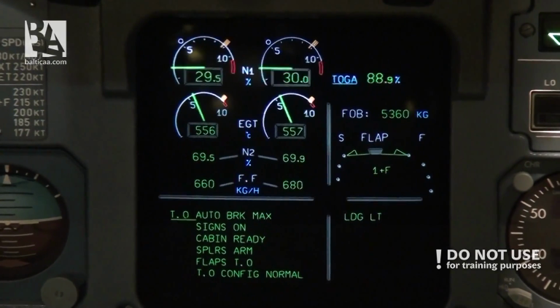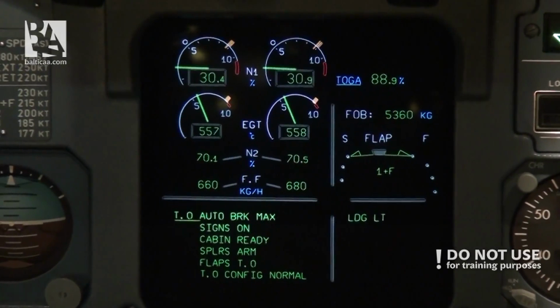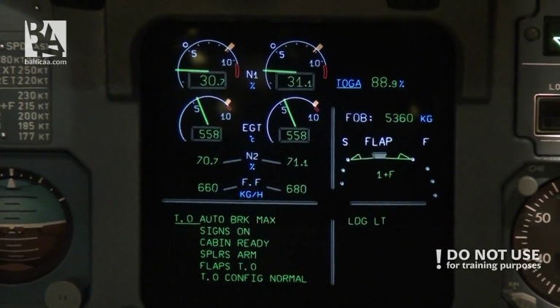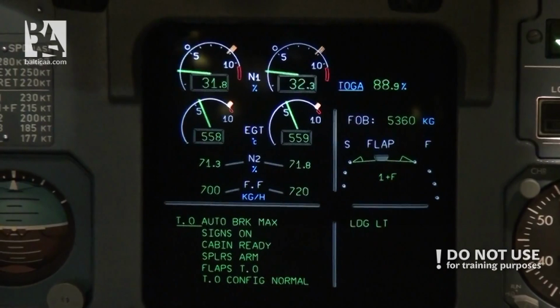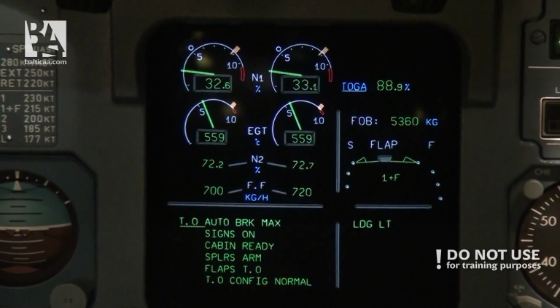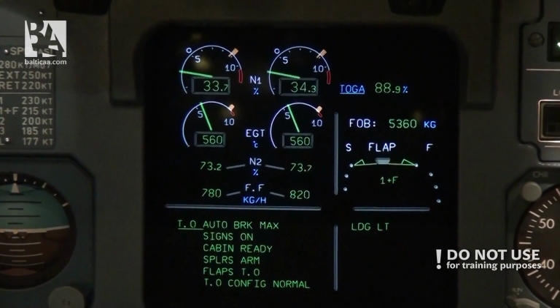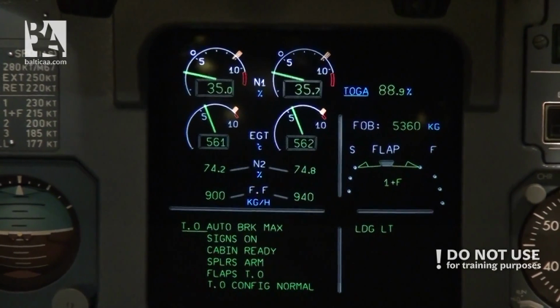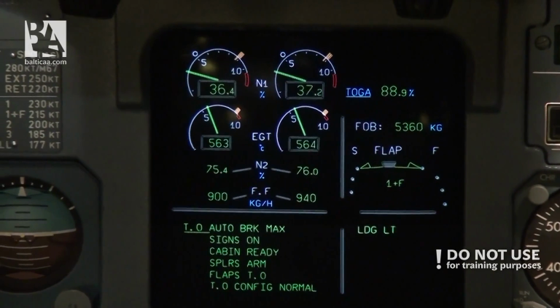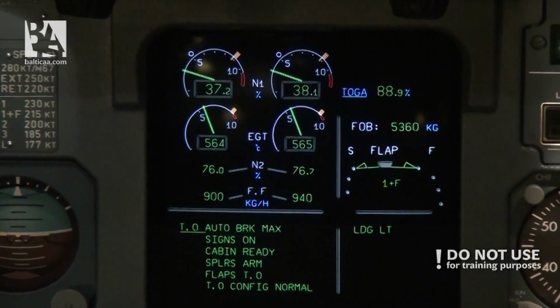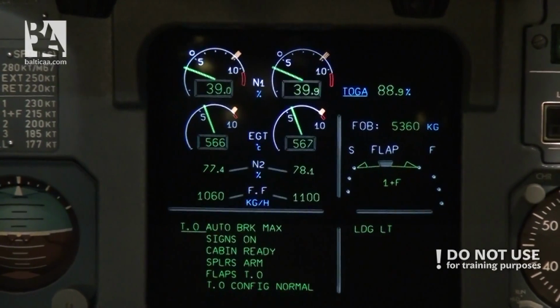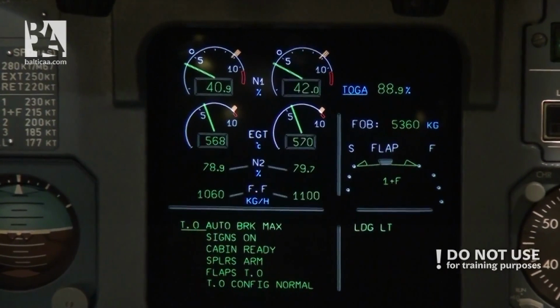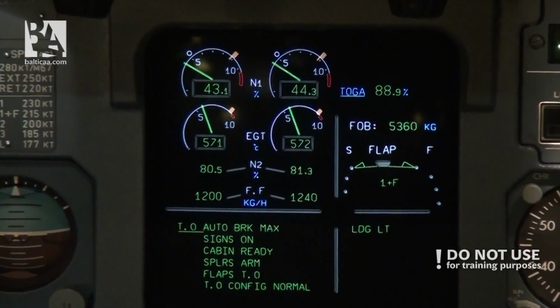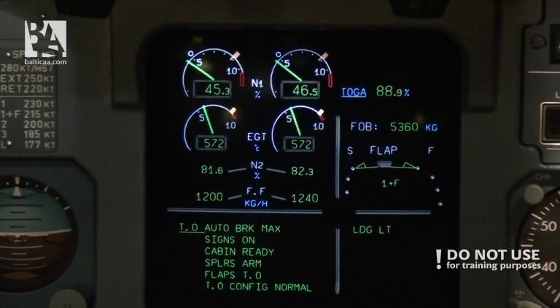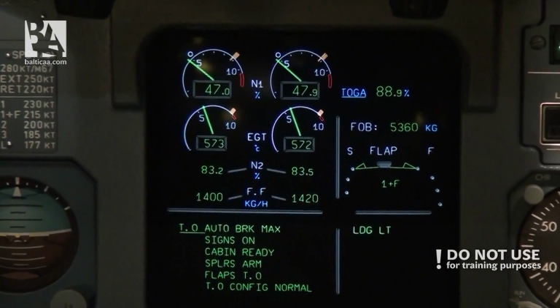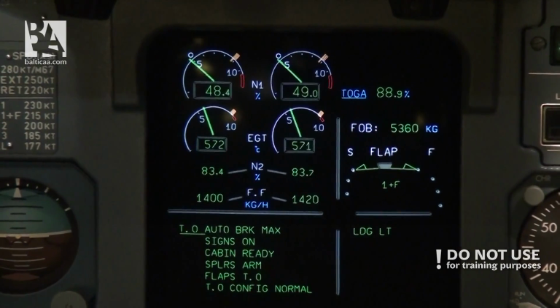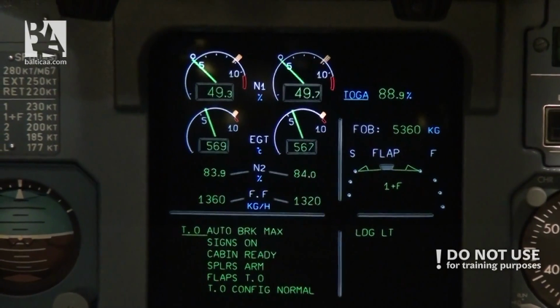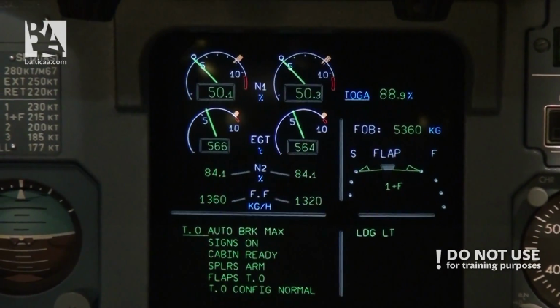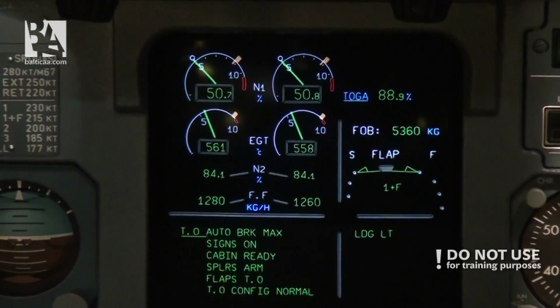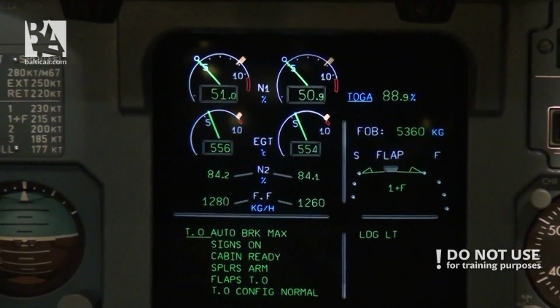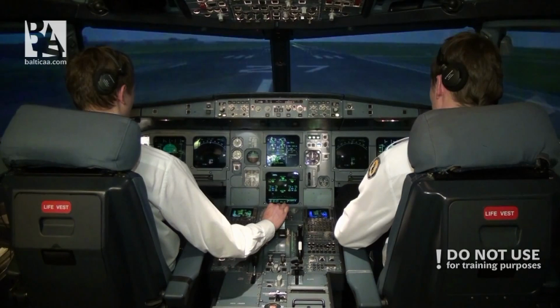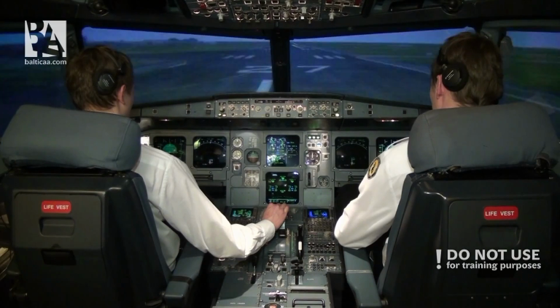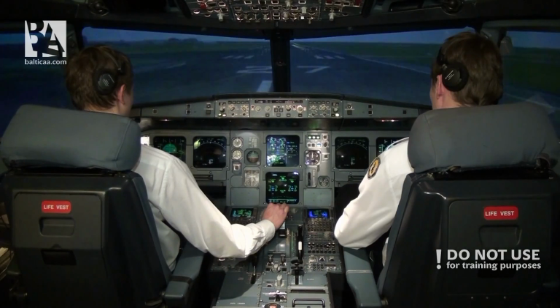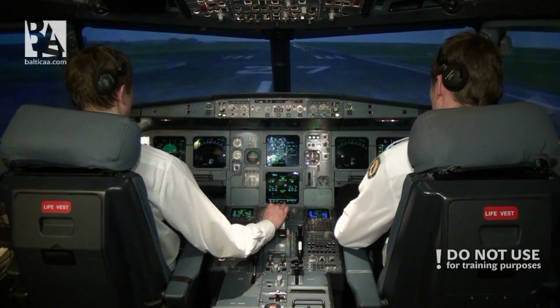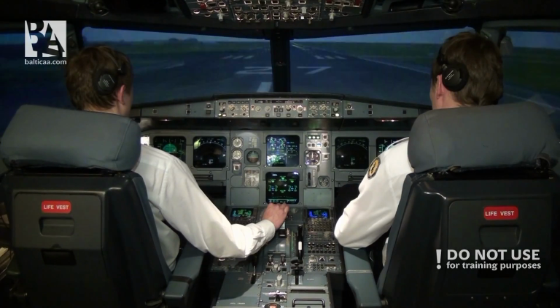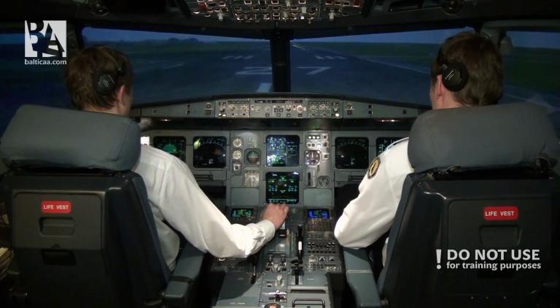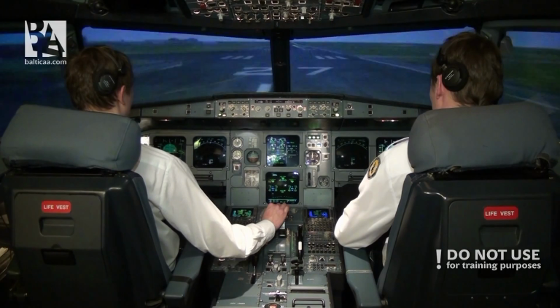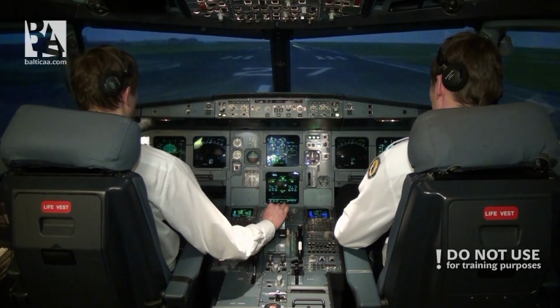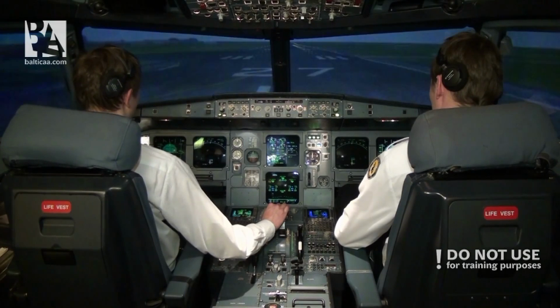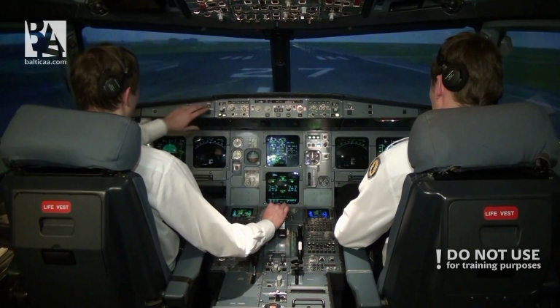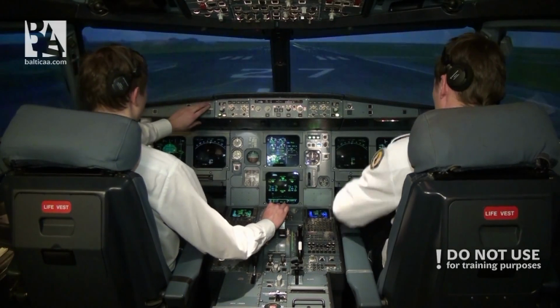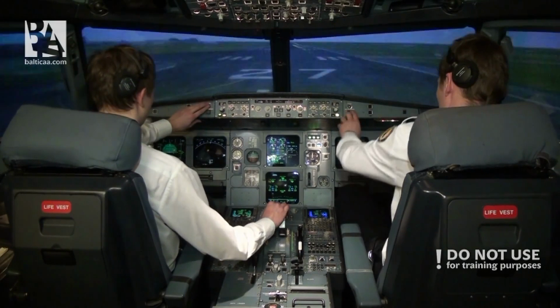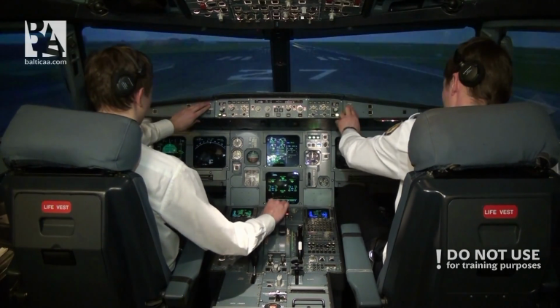Parking brake off. I have controls. Now I will set the thrust levers to 50% and hold it there for a while just to check that they are stable.